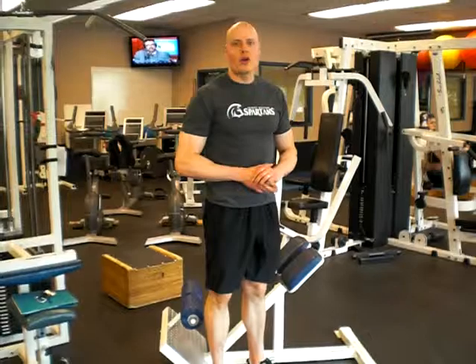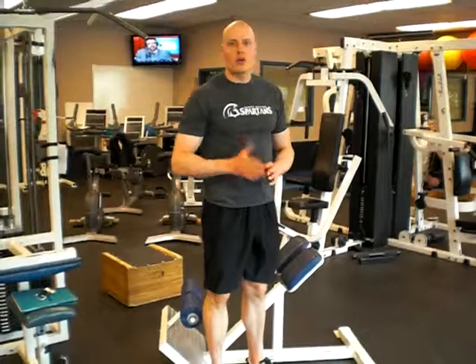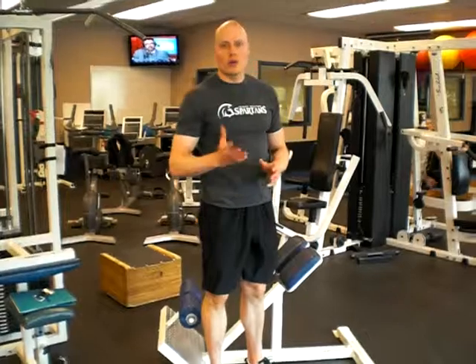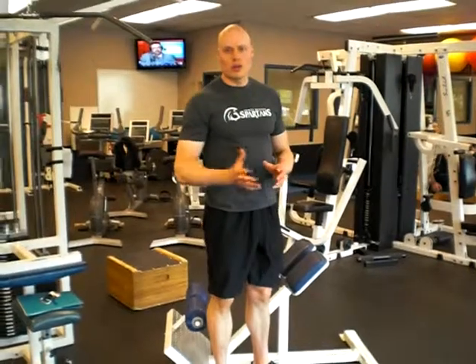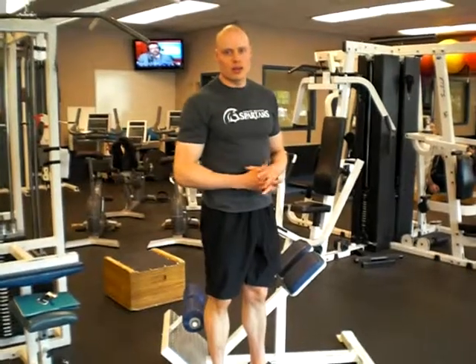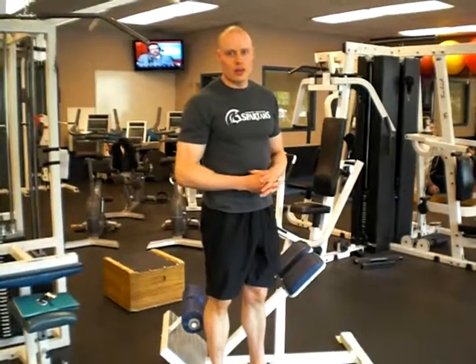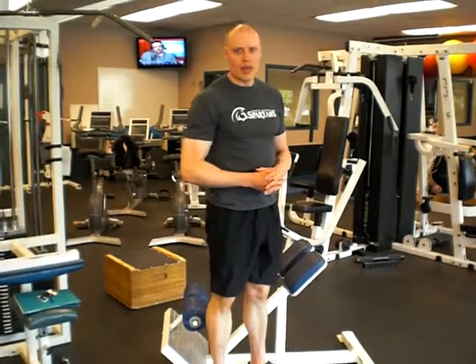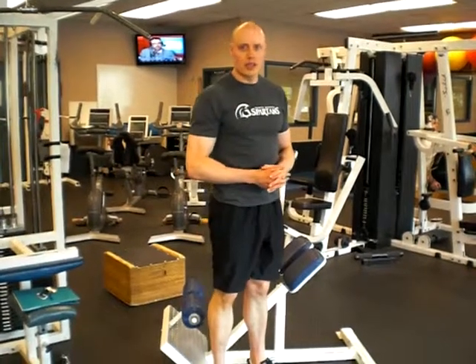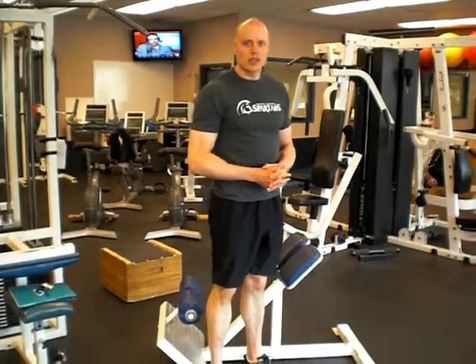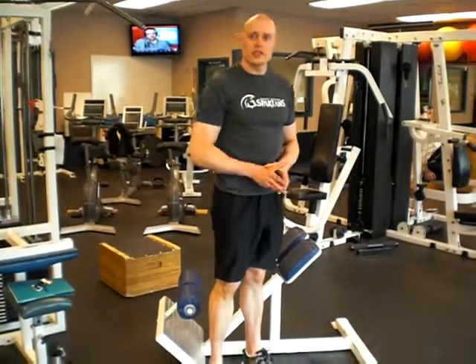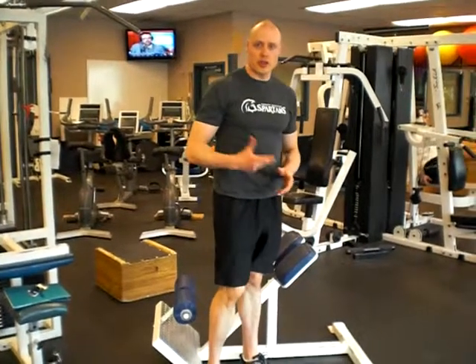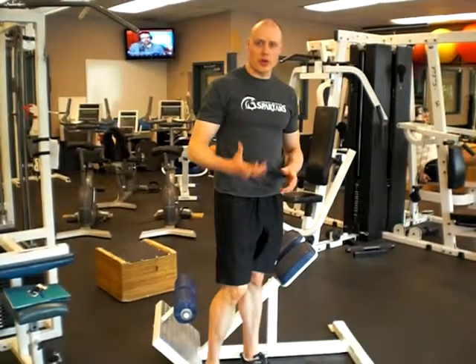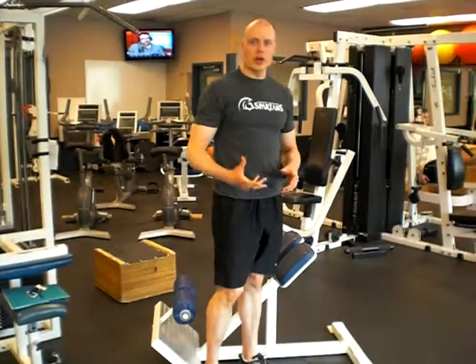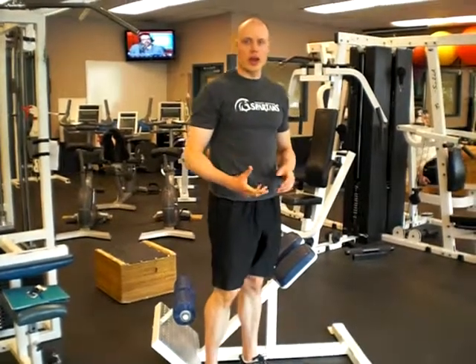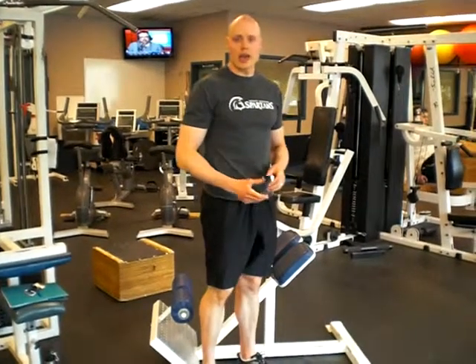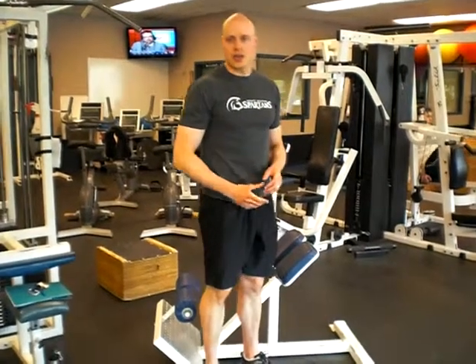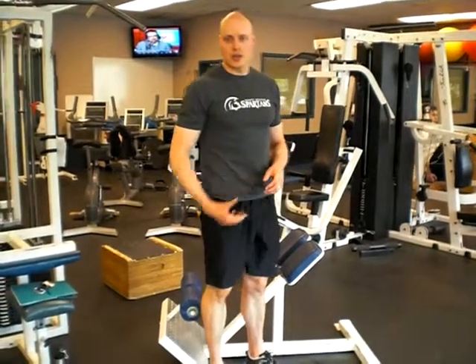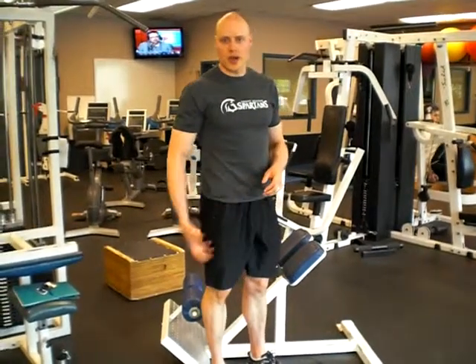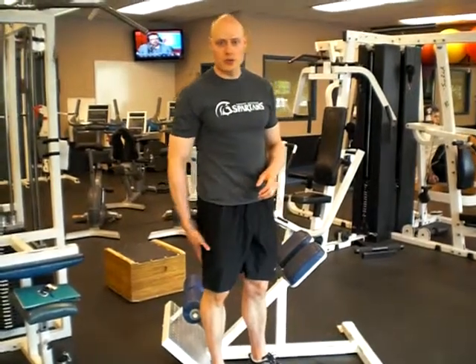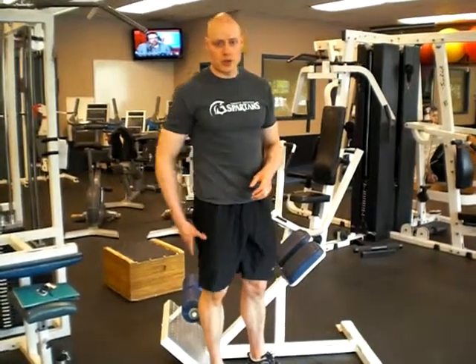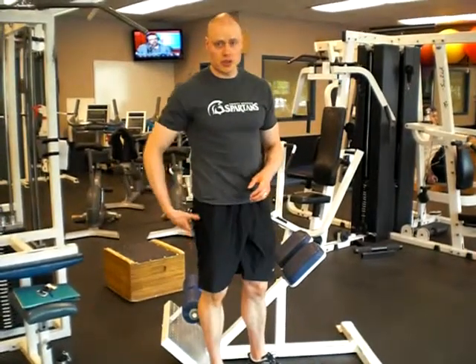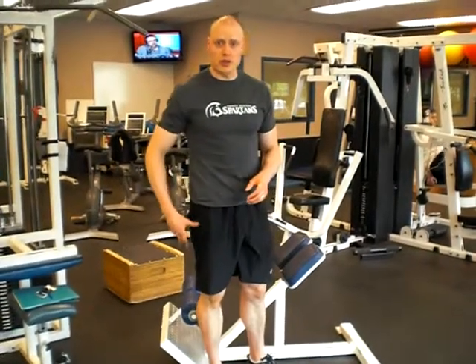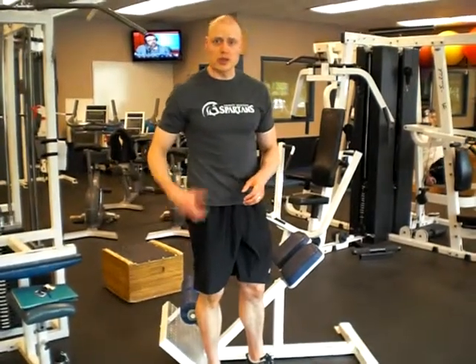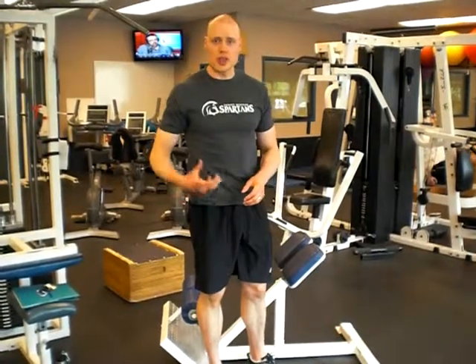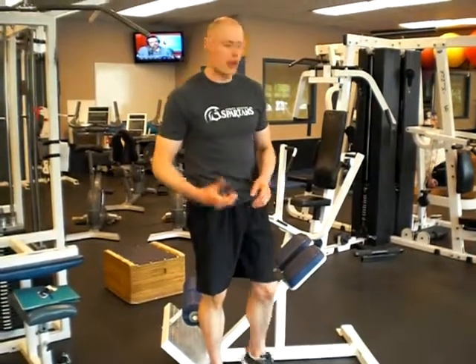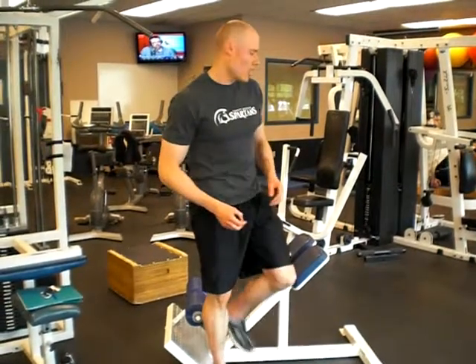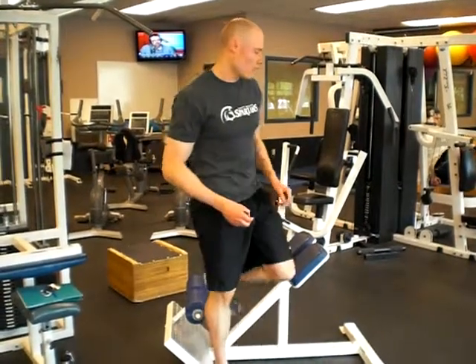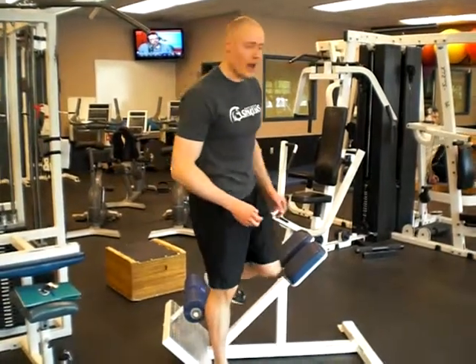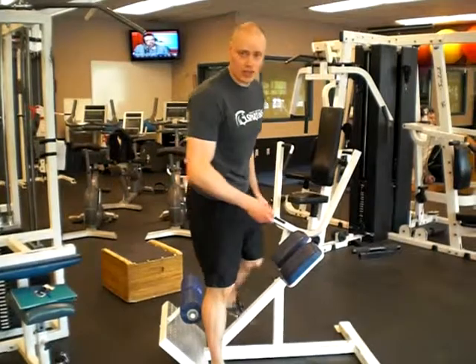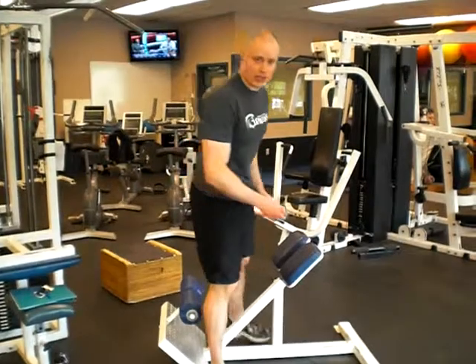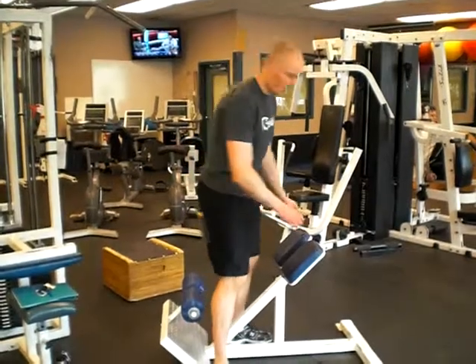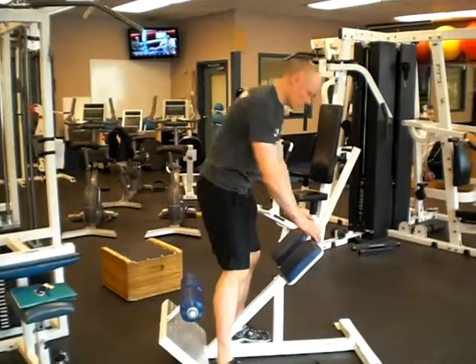We're going to look today at the back extensions. This is a great exercise for hamstrings, glutes, and the back as a stabilizer.